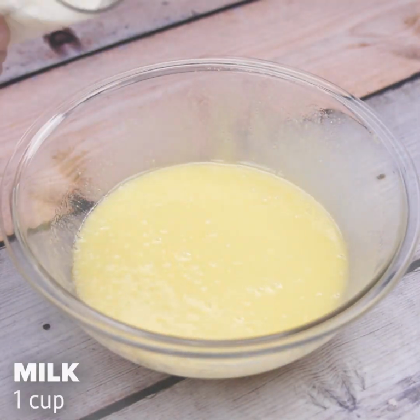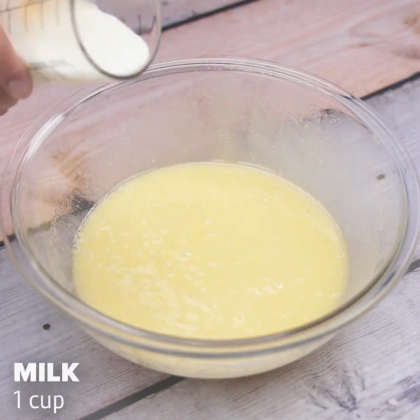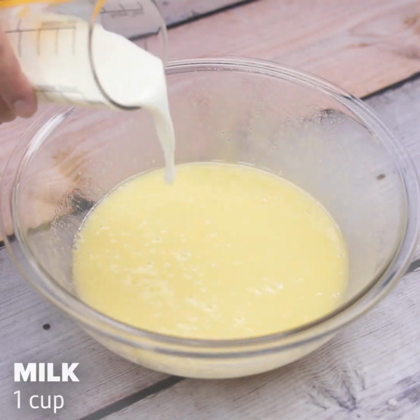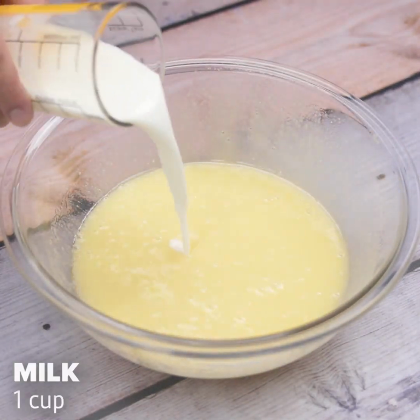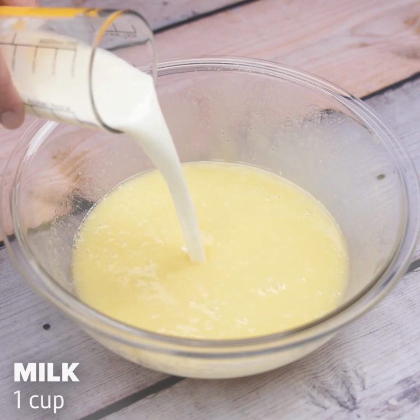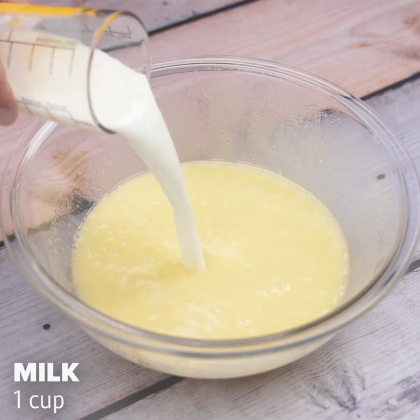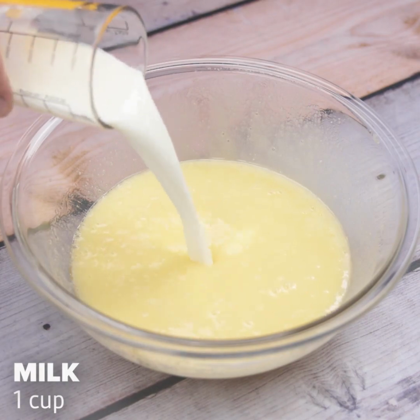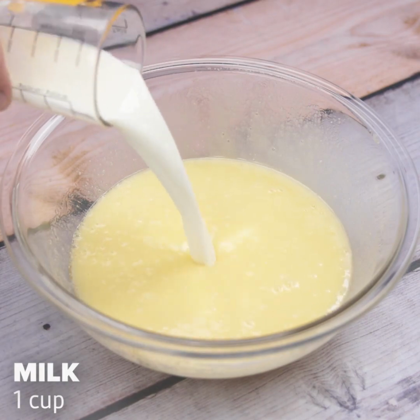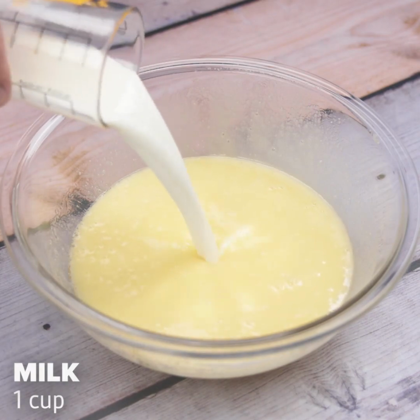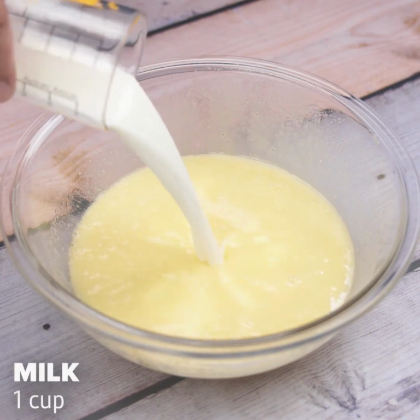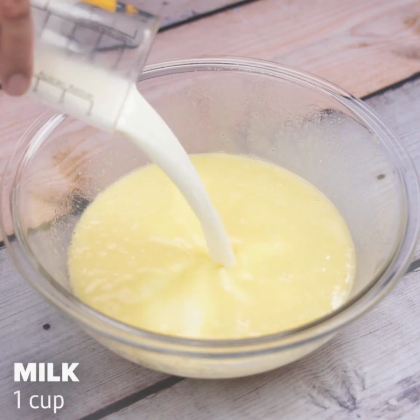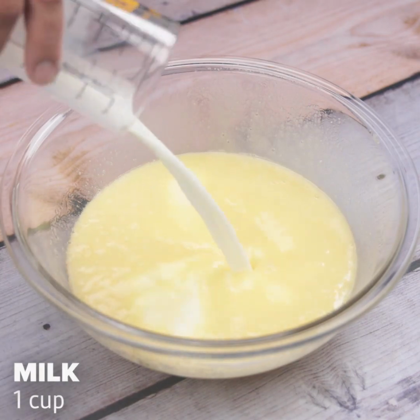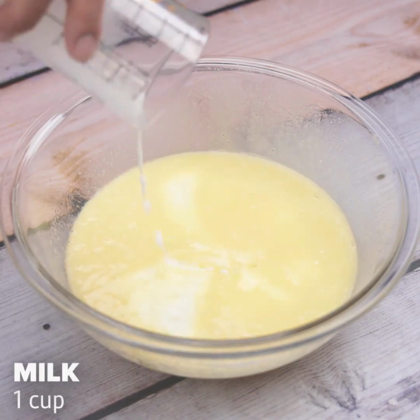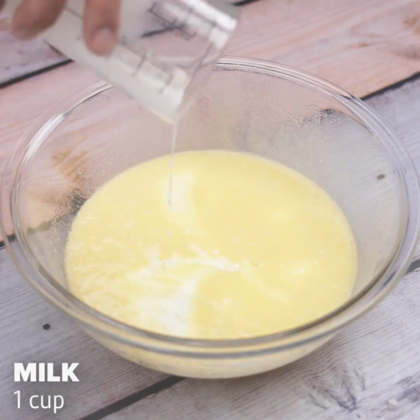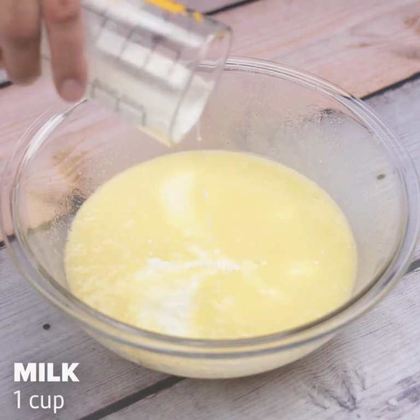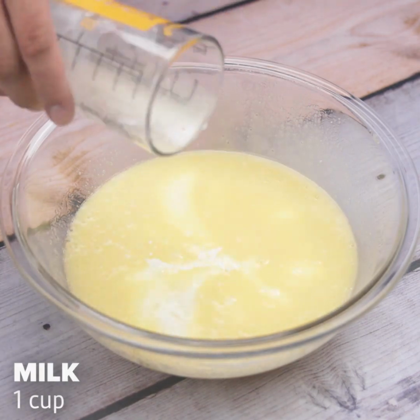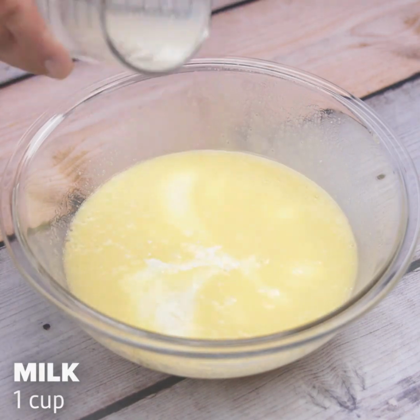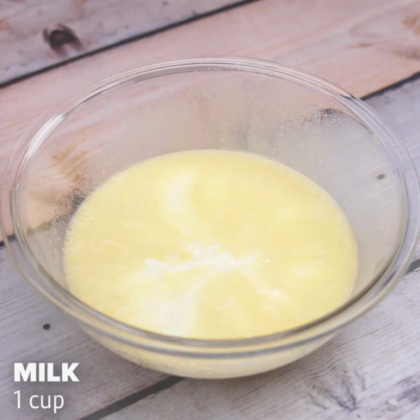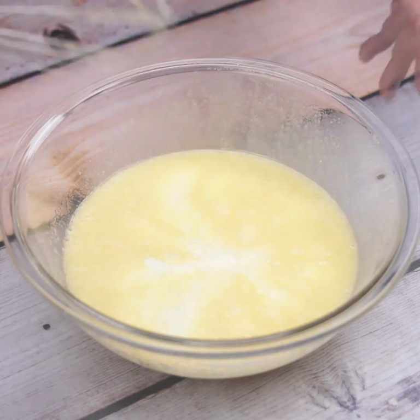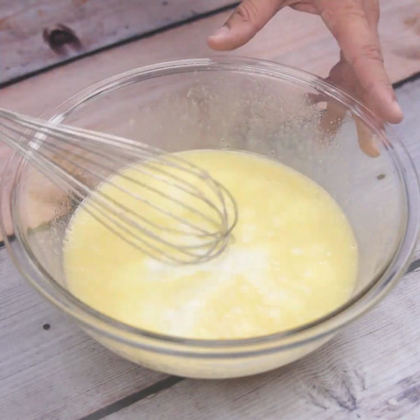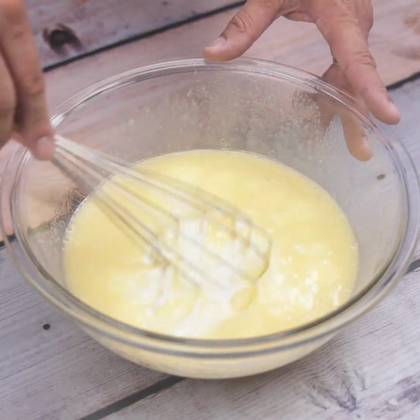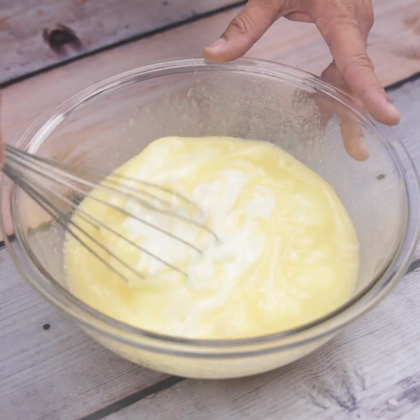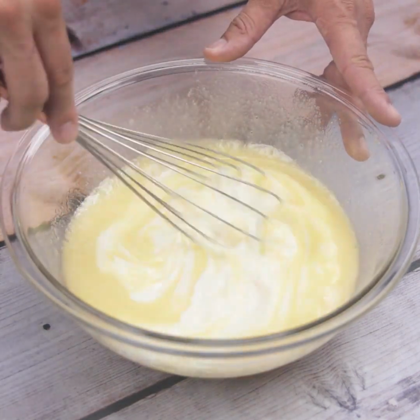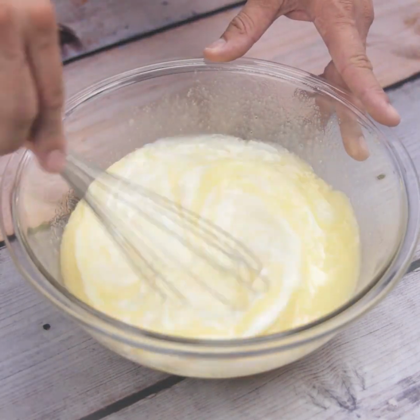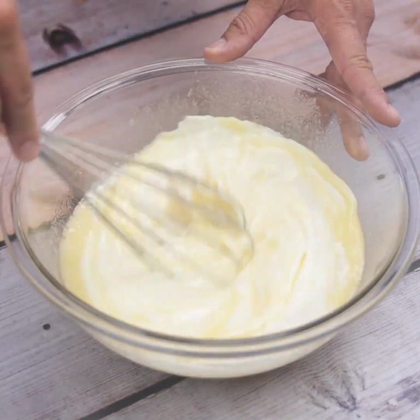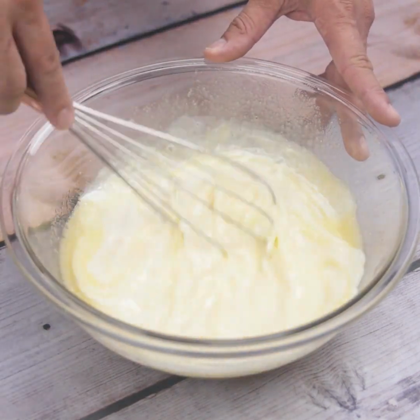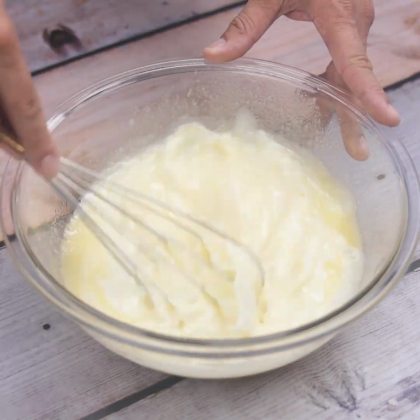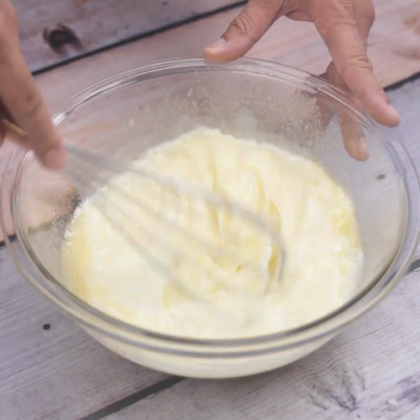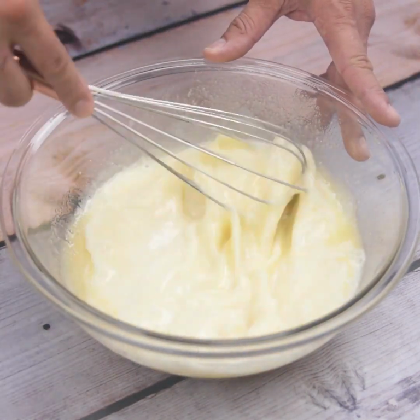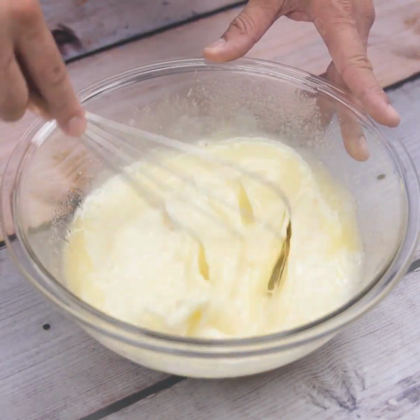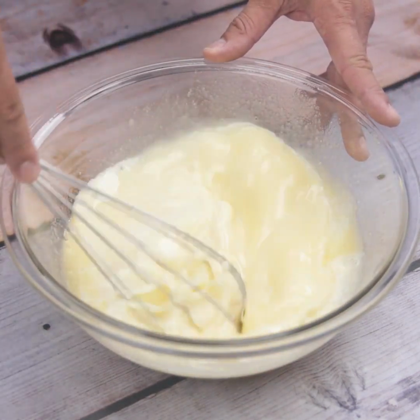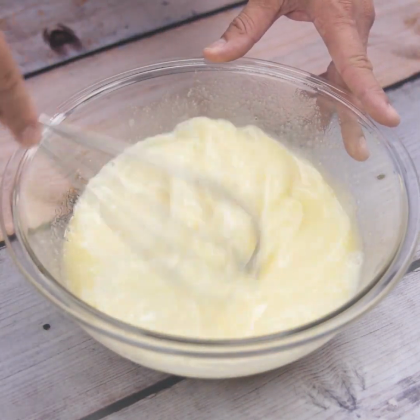Now I'll put a cup of milk in the mixture and I'll stir well for the milk to incorporate into the mixture.